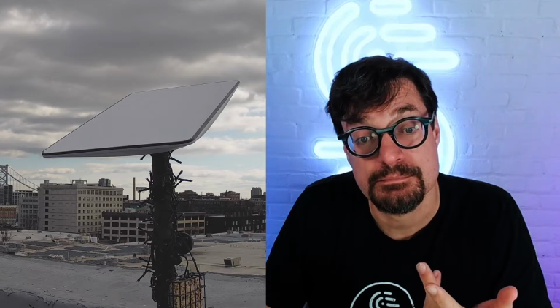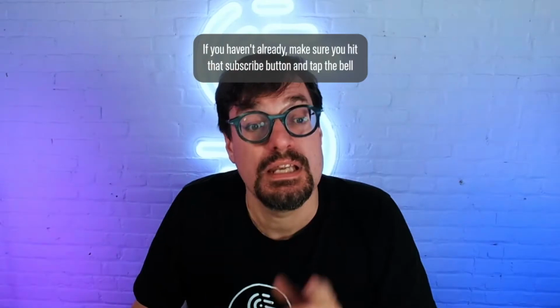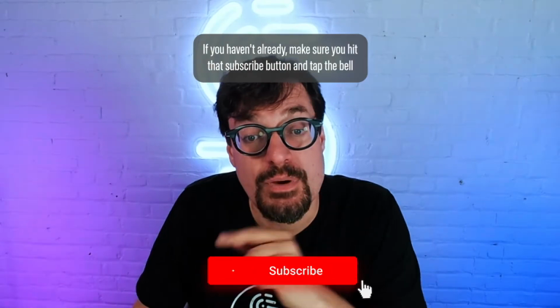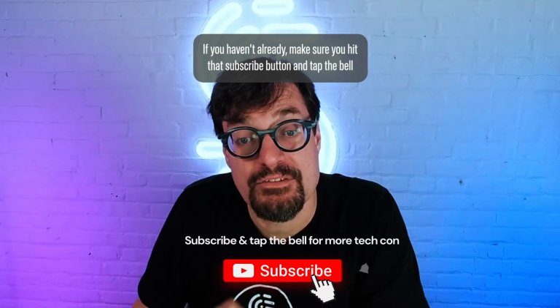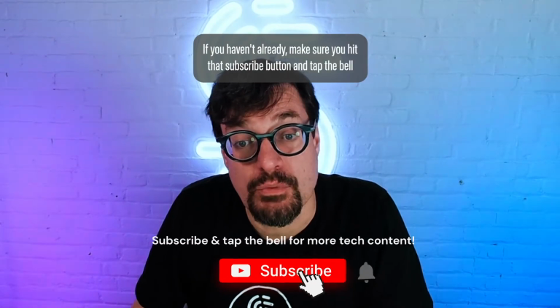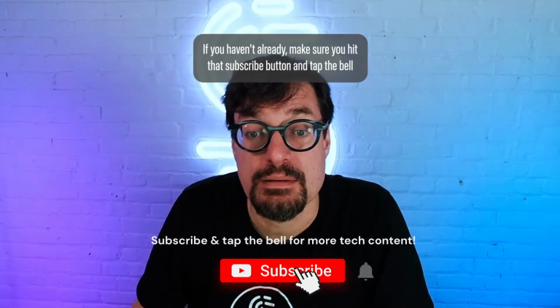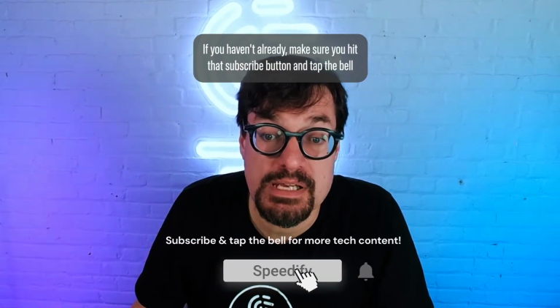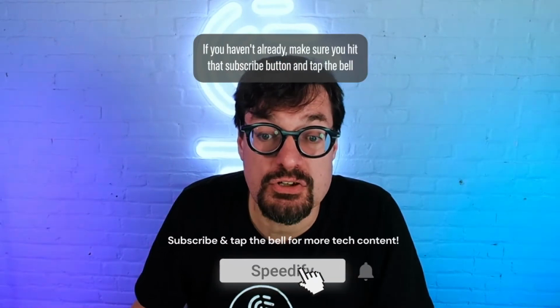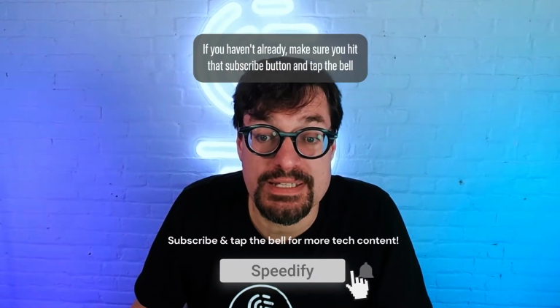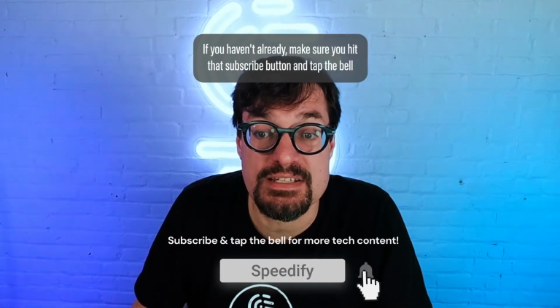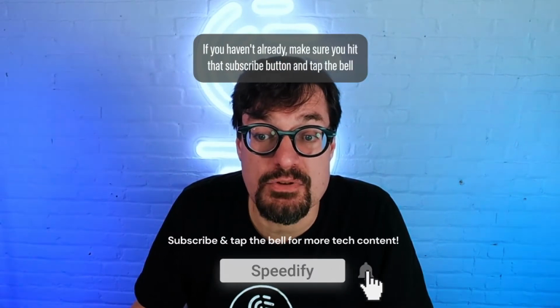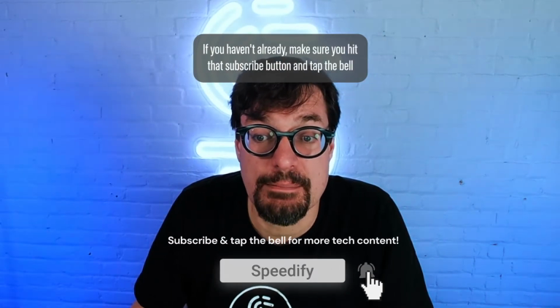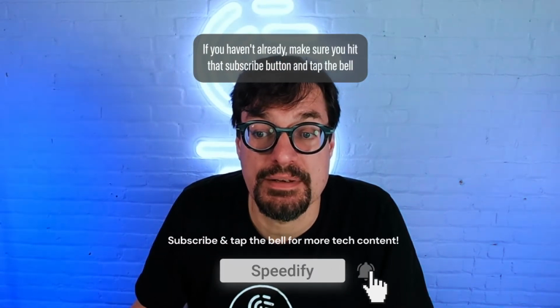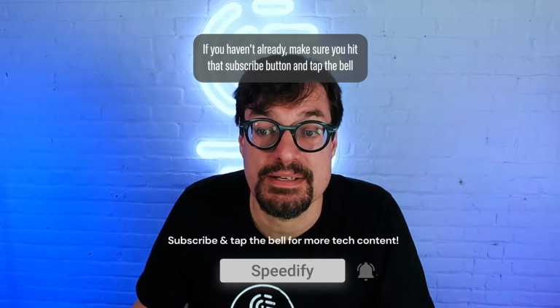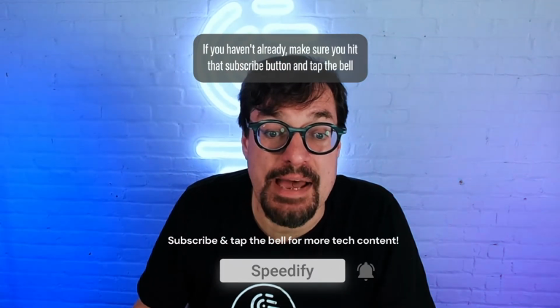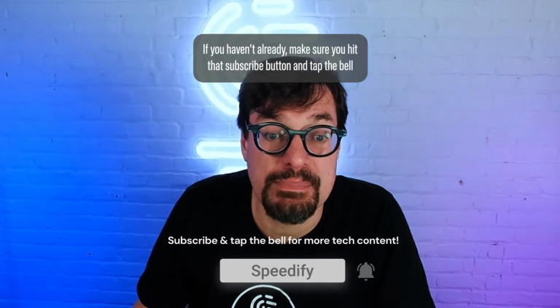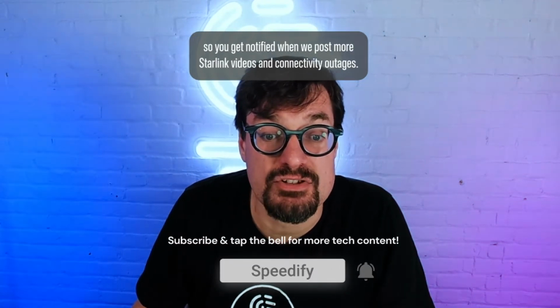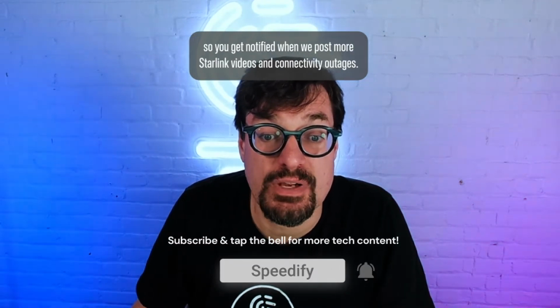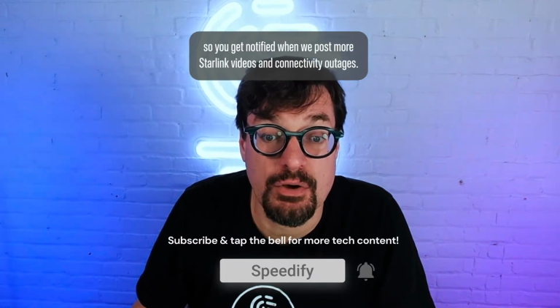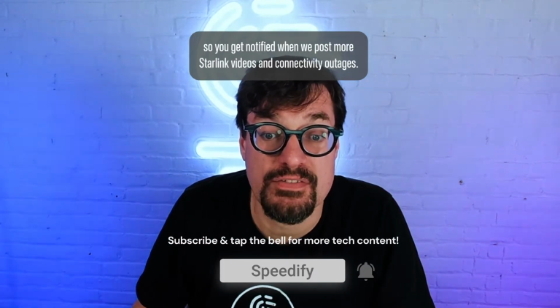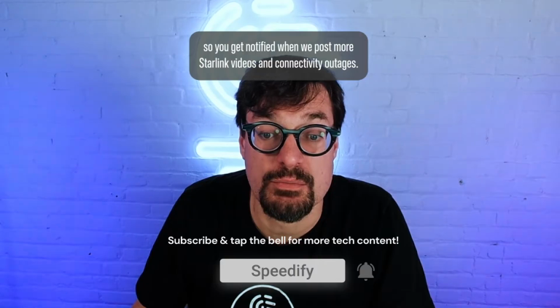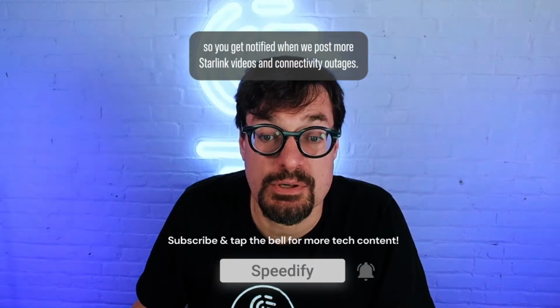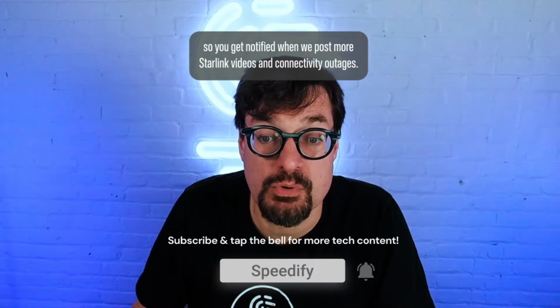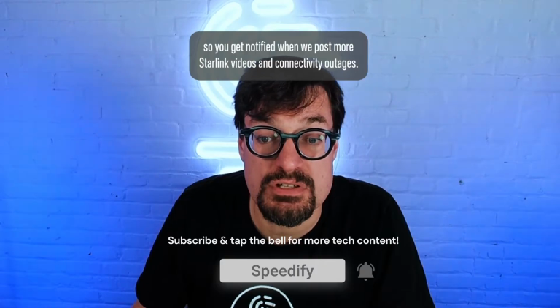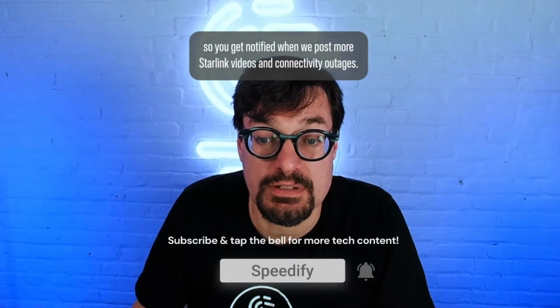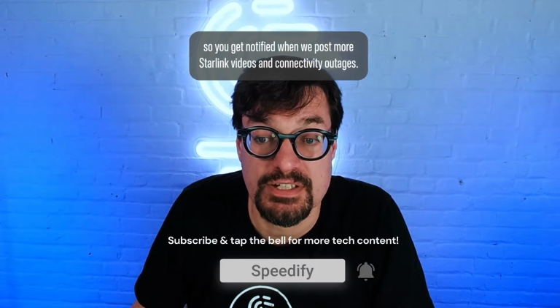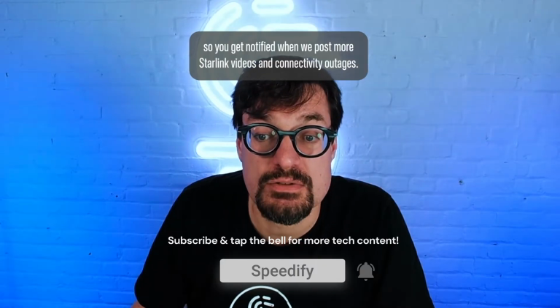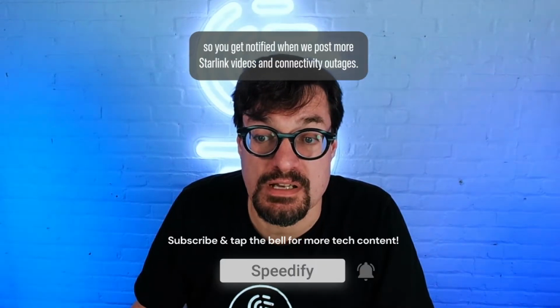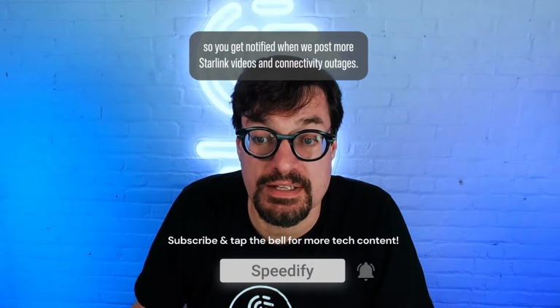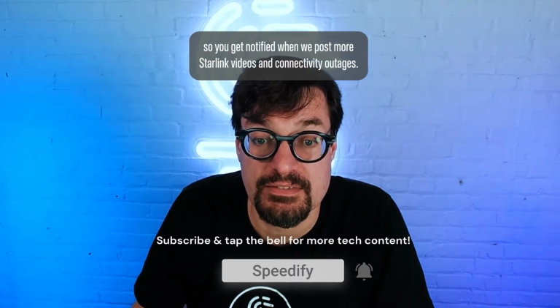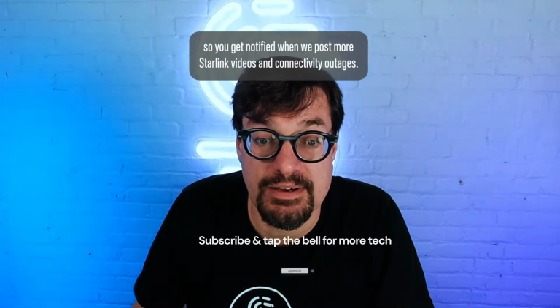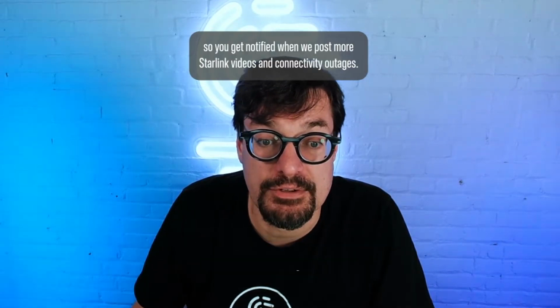If you haven't already, make sure you hit that subscribe button and tap the bell so you get notified when we post more Starlink videos and connectivity content.